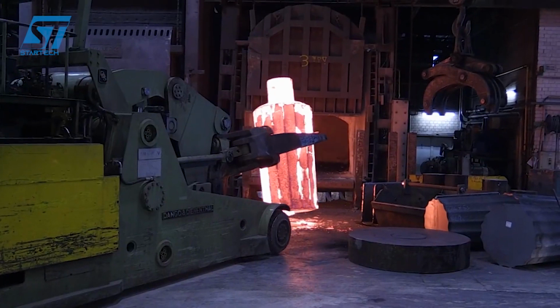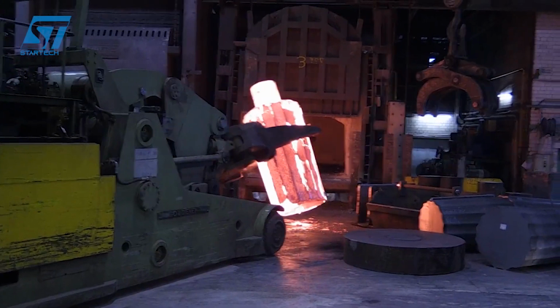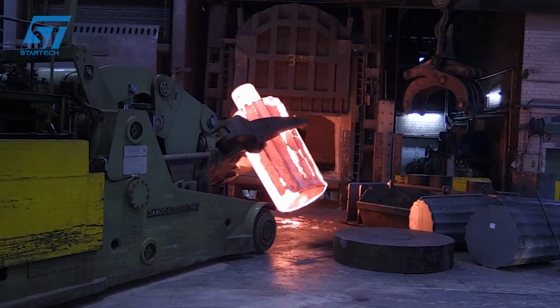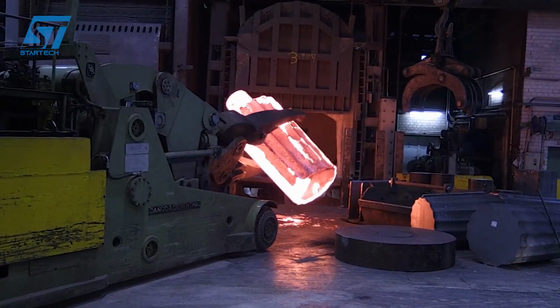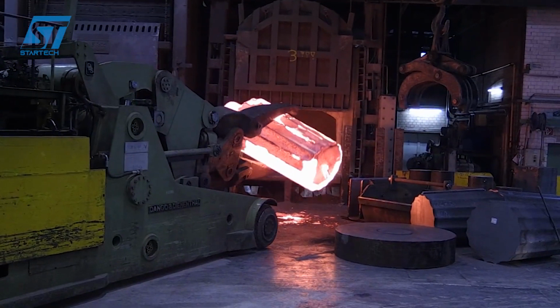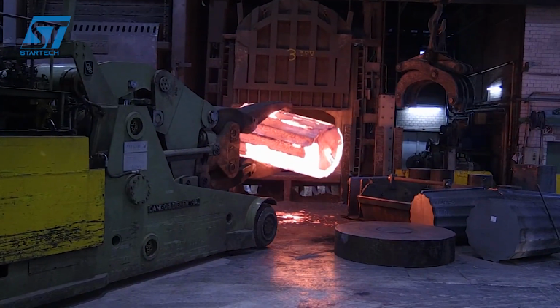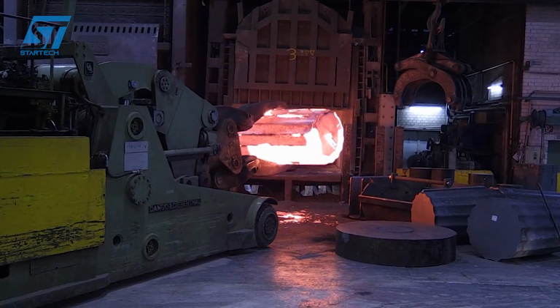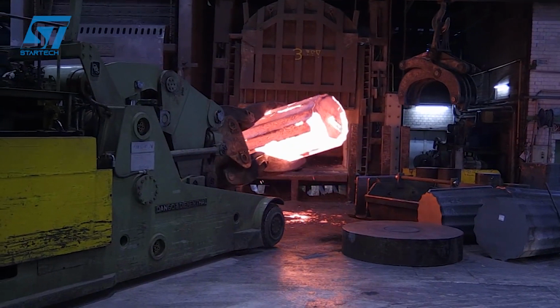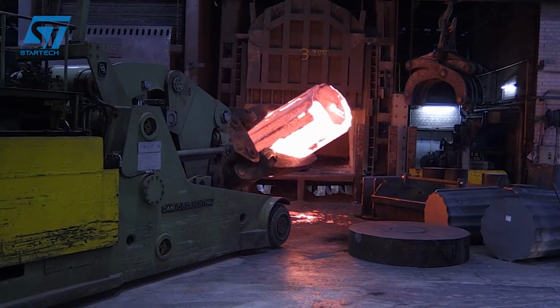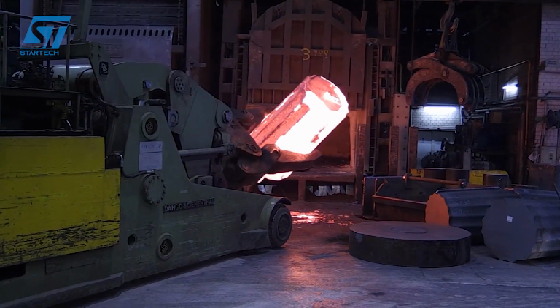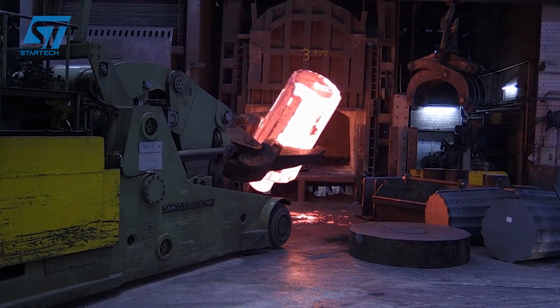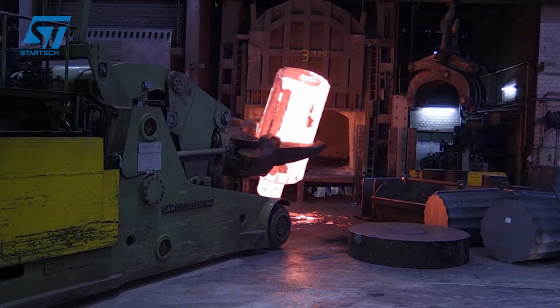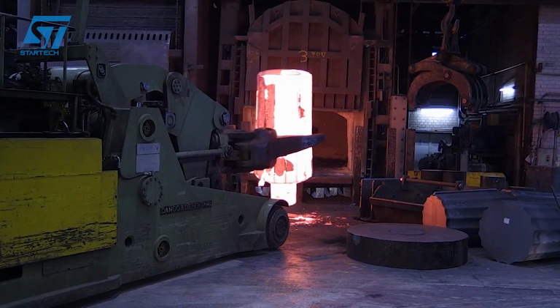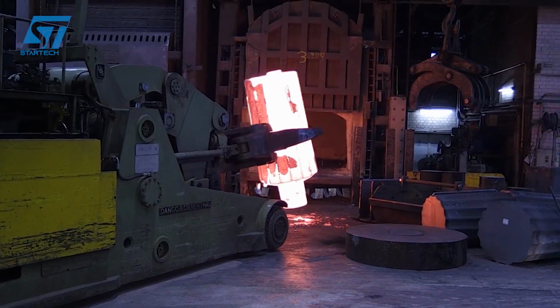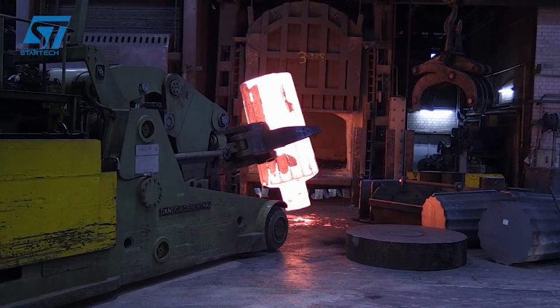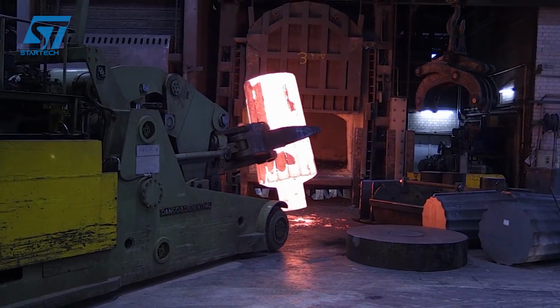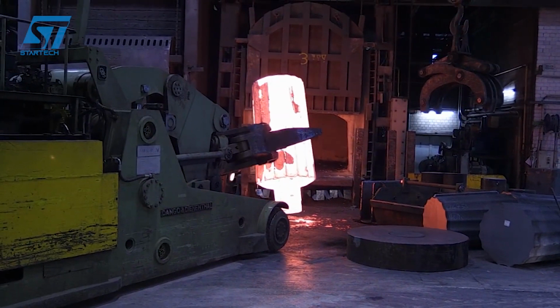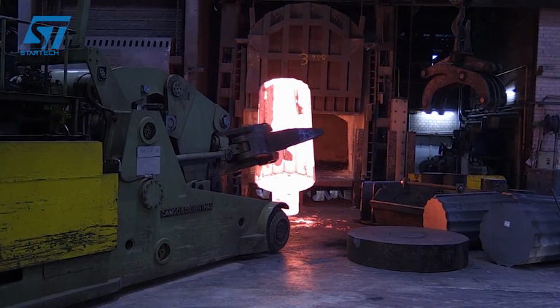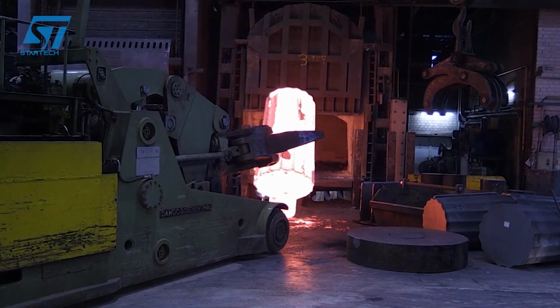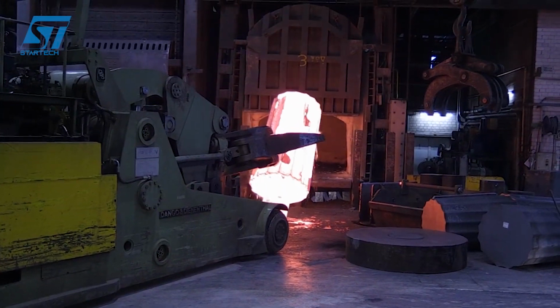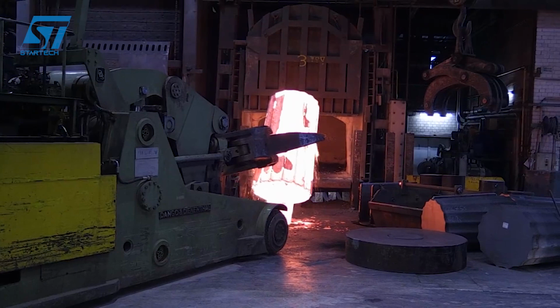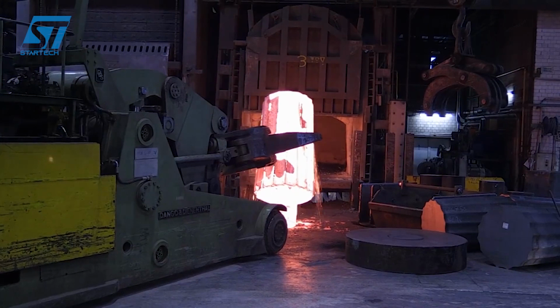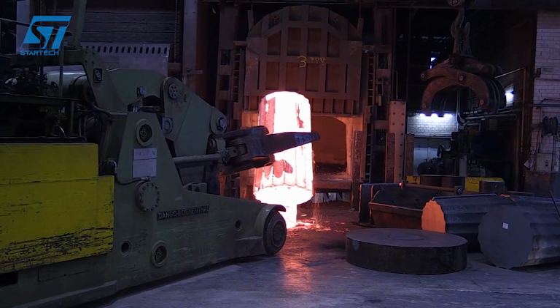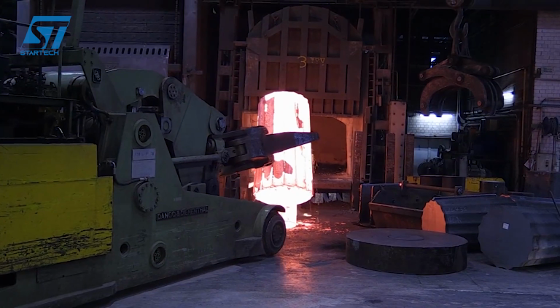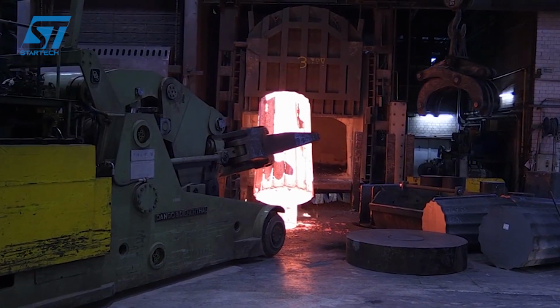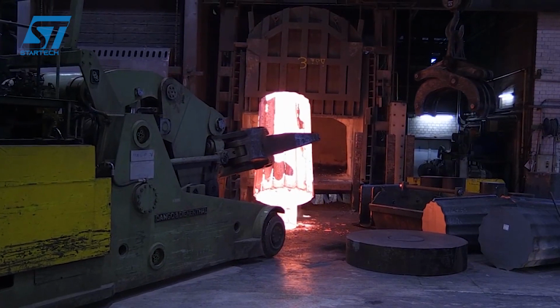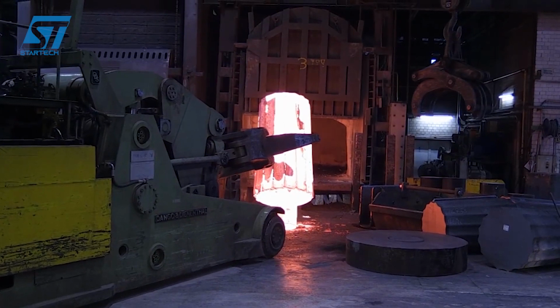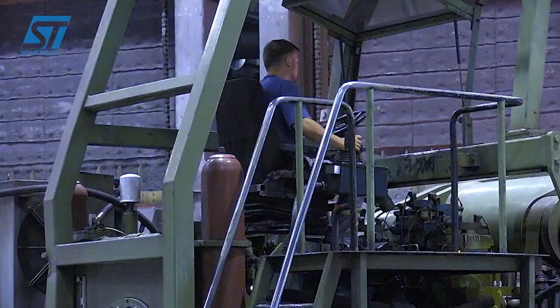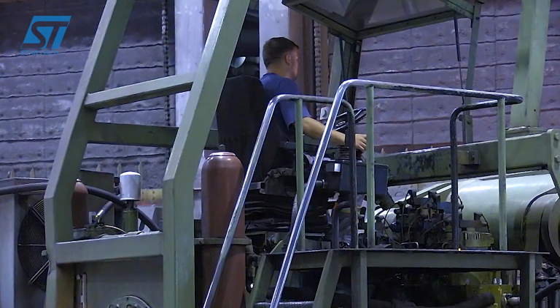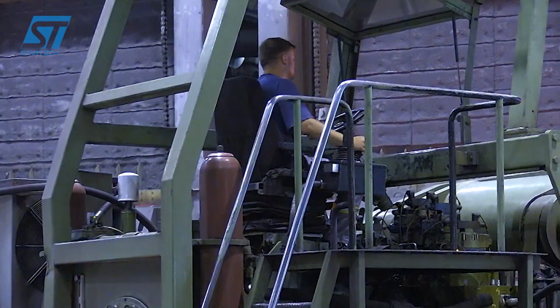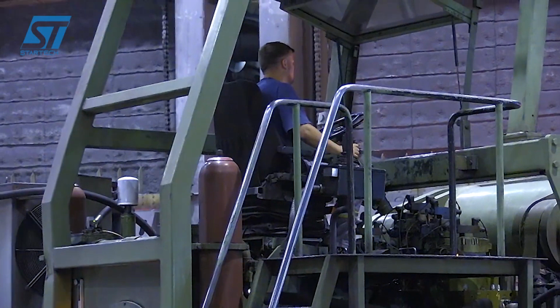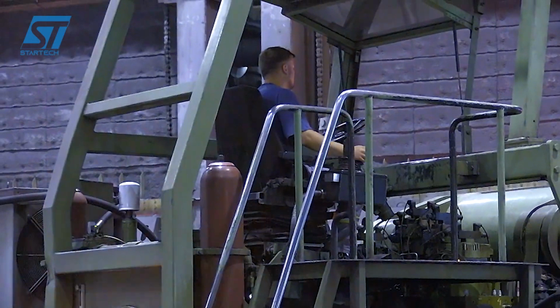The three main stages are: pig iron production, steelmaking, and finished product processing. Here are the details of each step in the process.